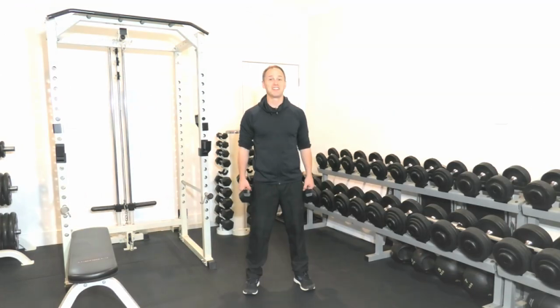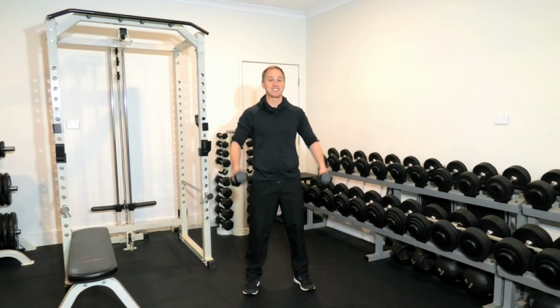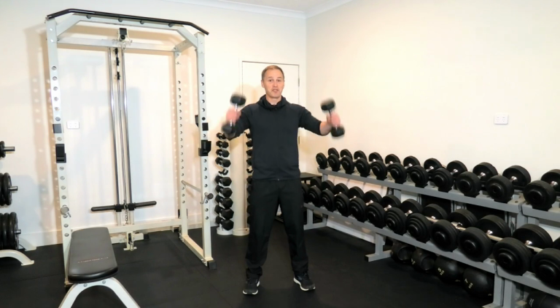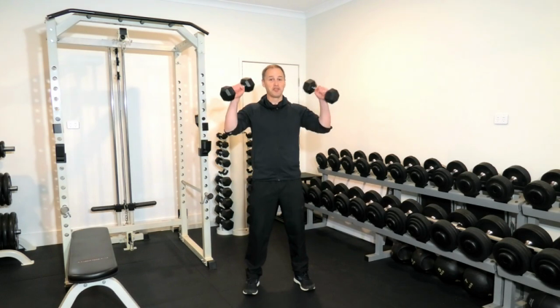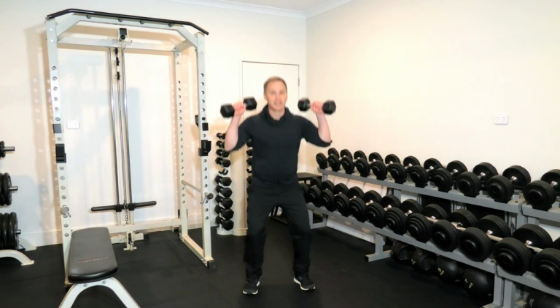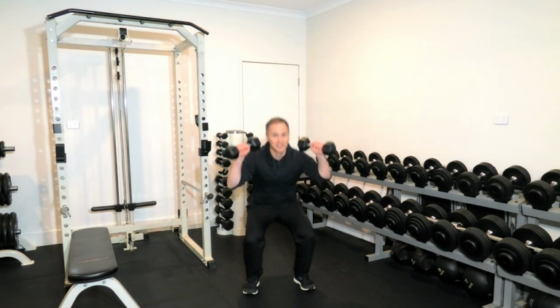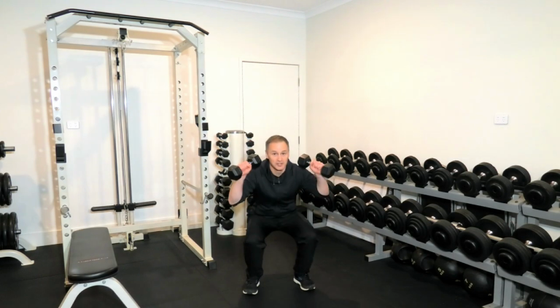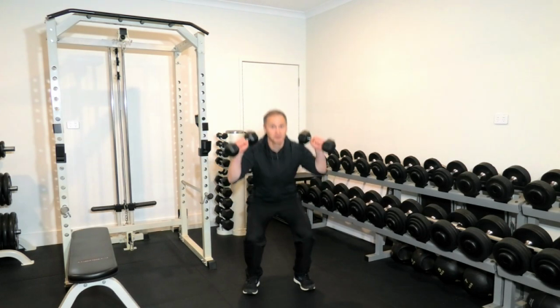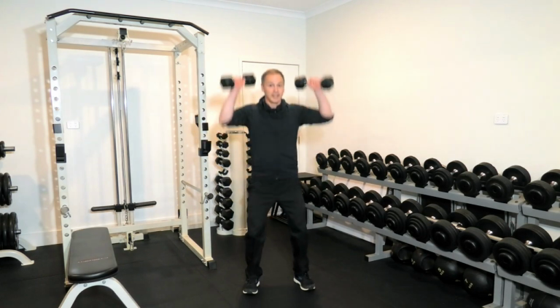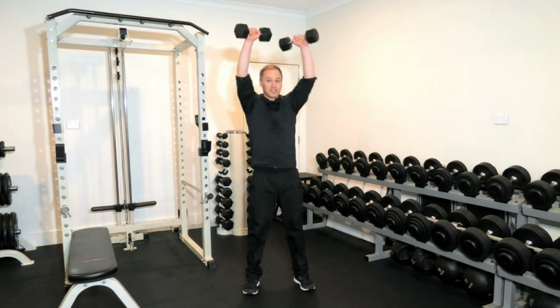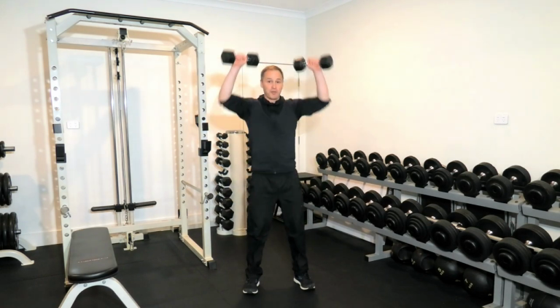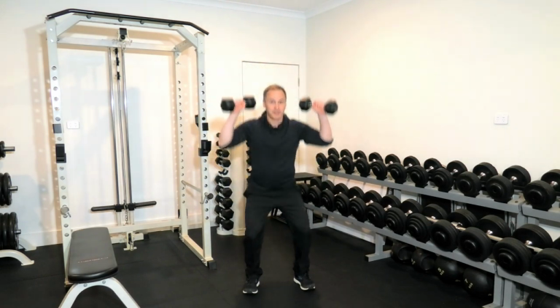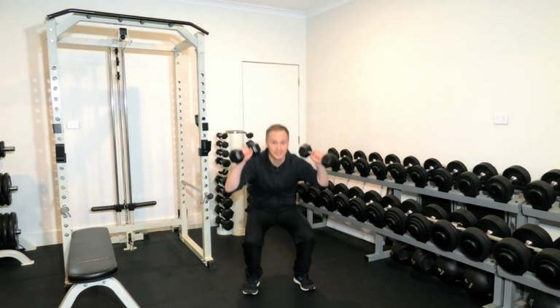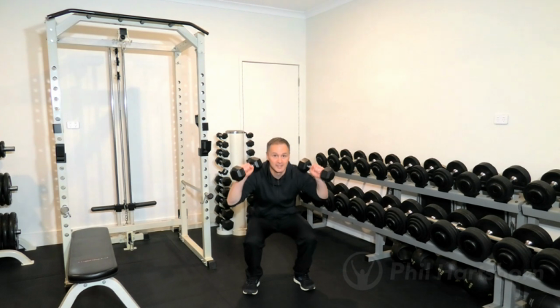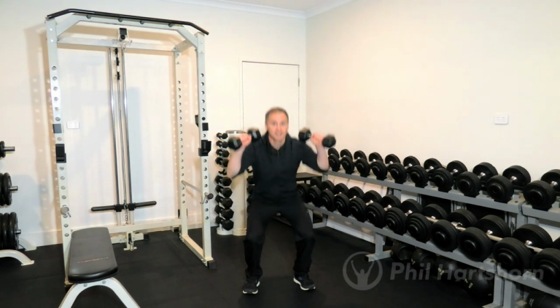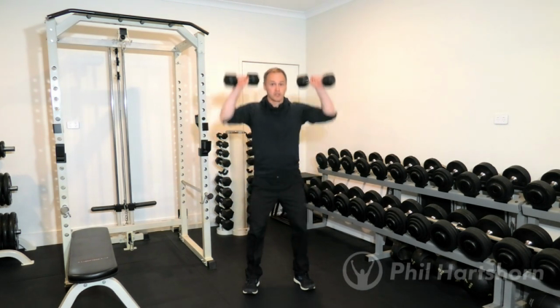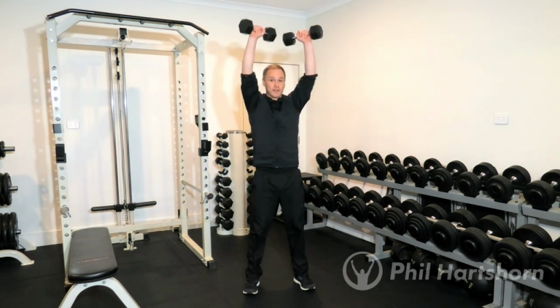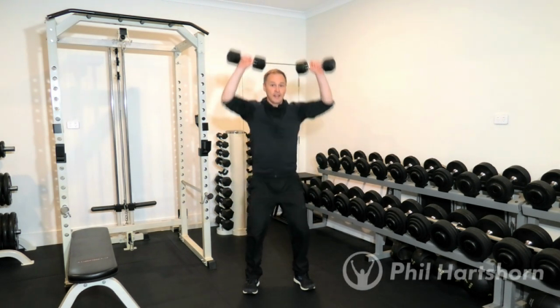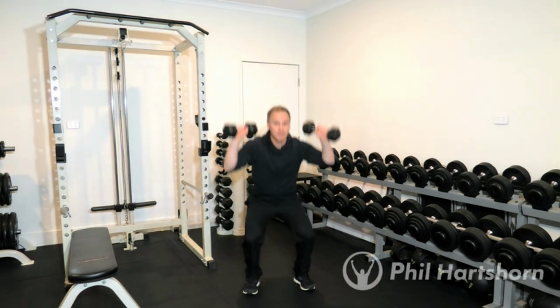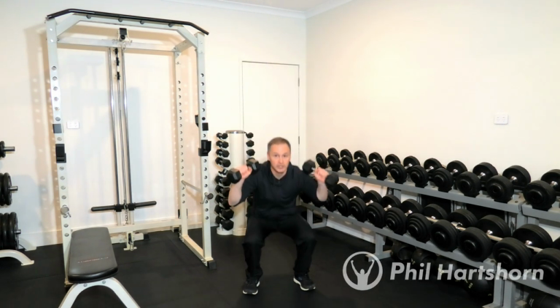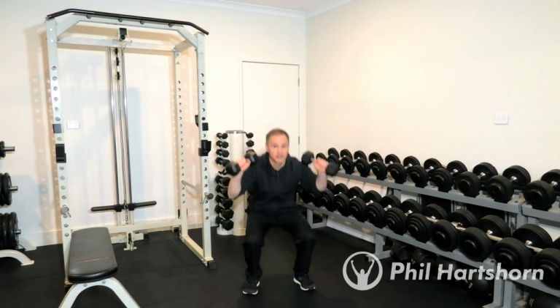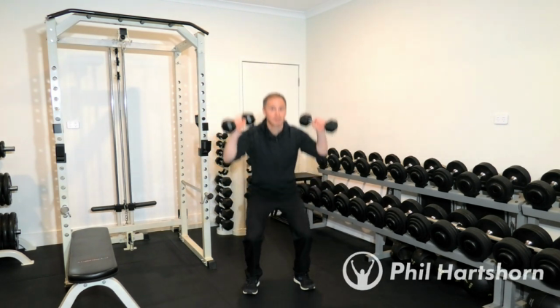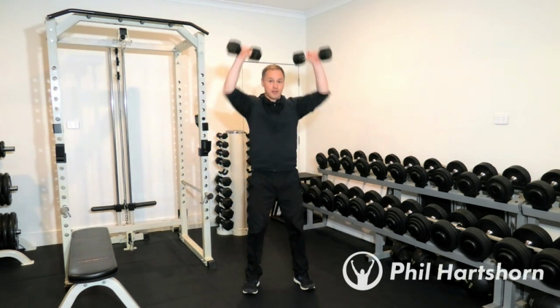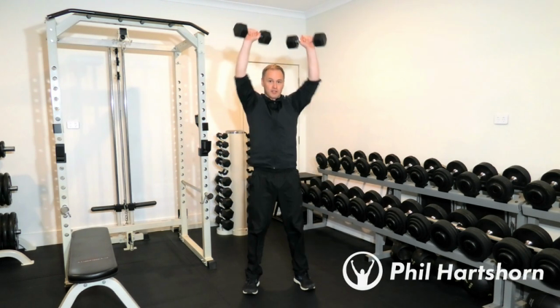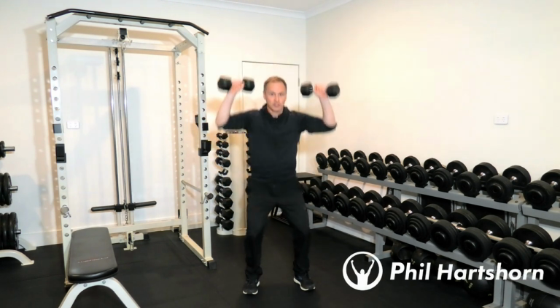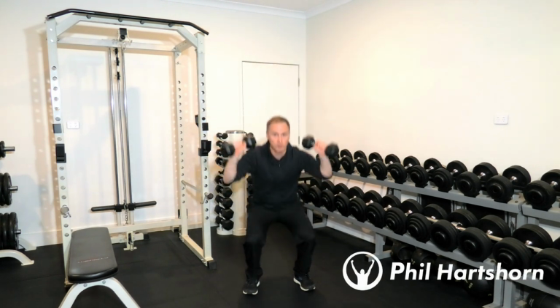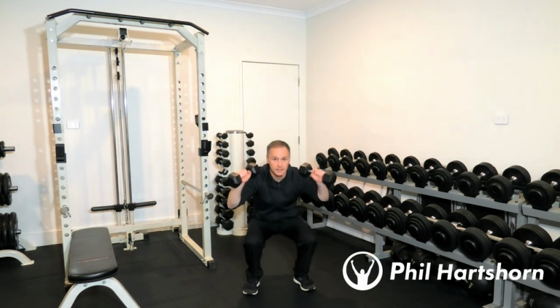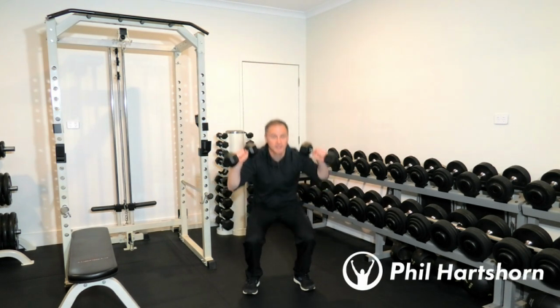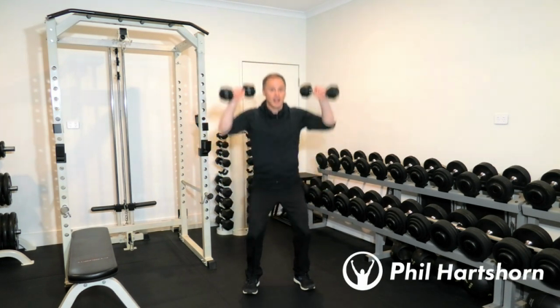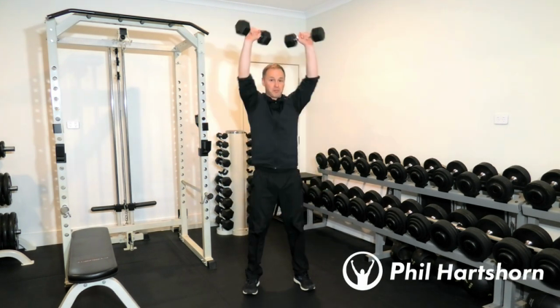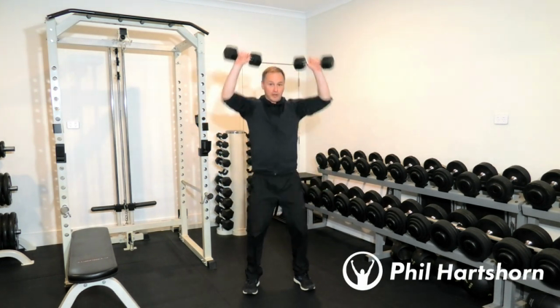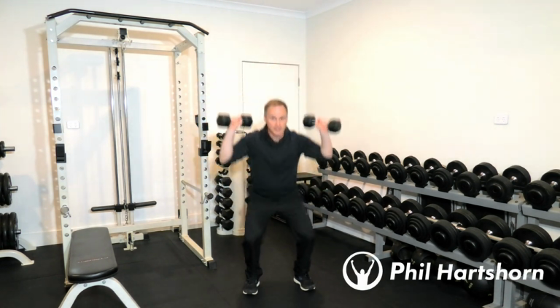For the first exercise we'll do 10 squat presses. Squat down and press on up — squat and press.